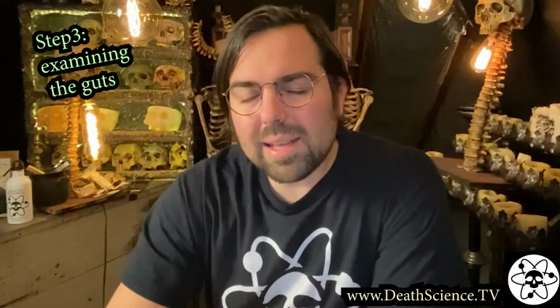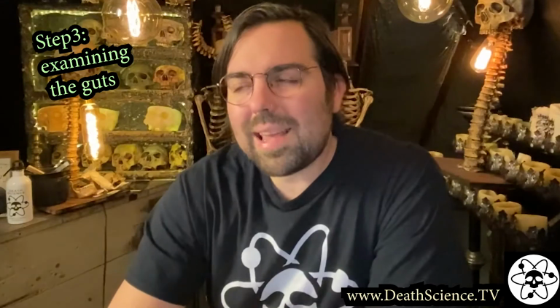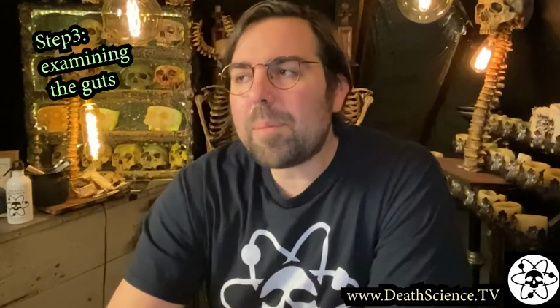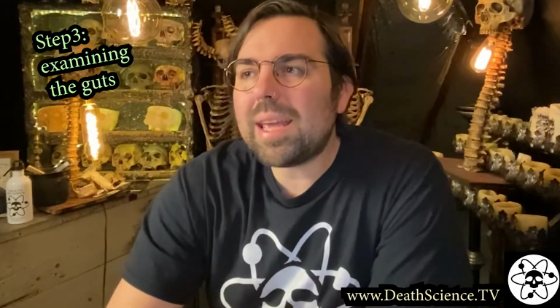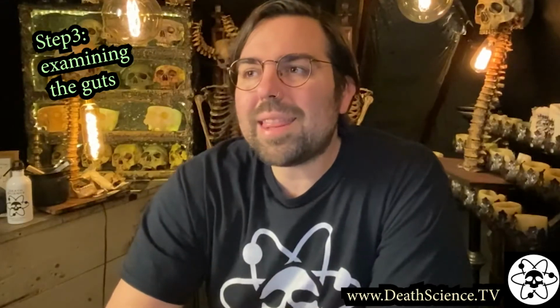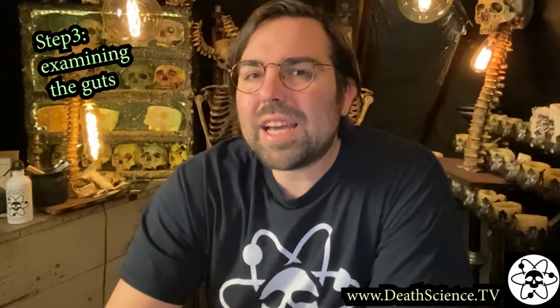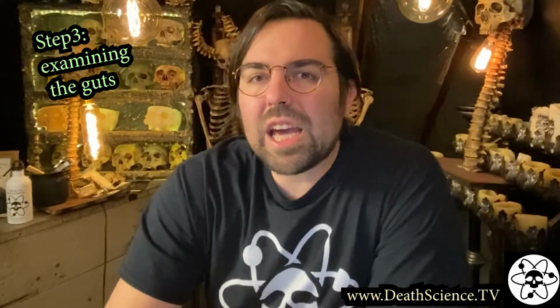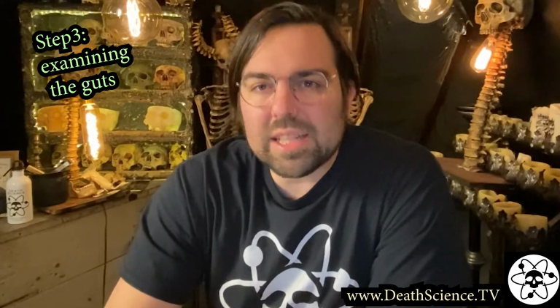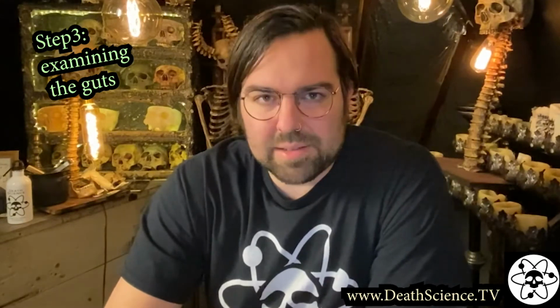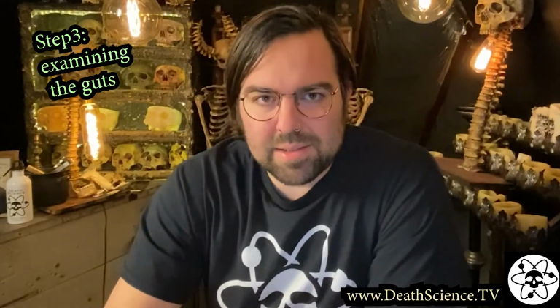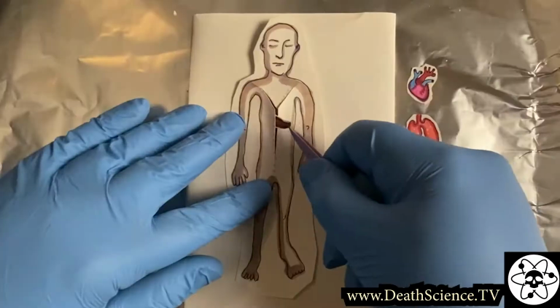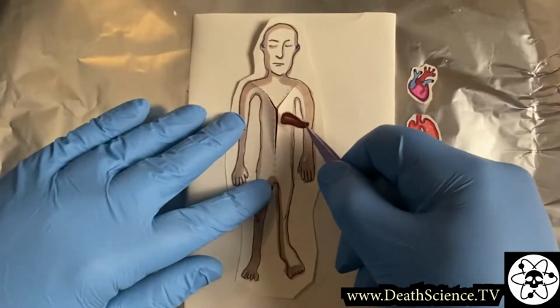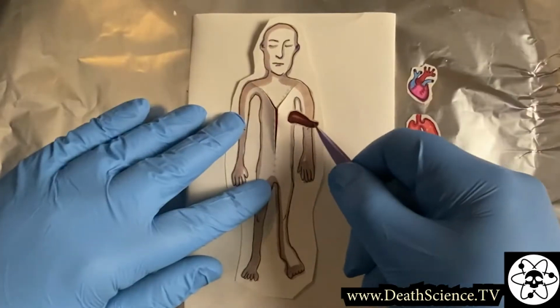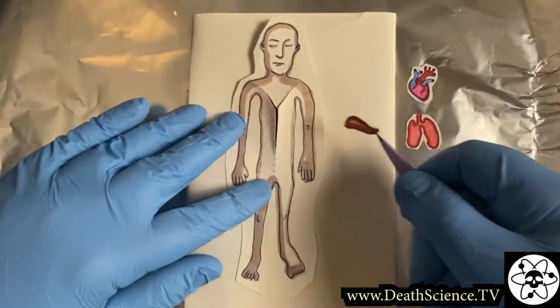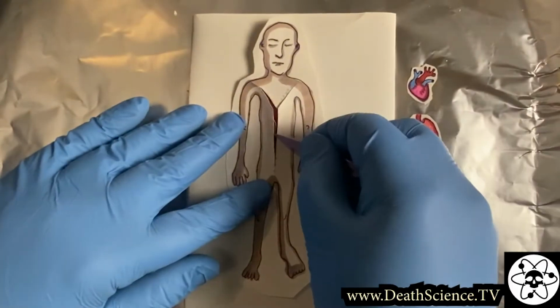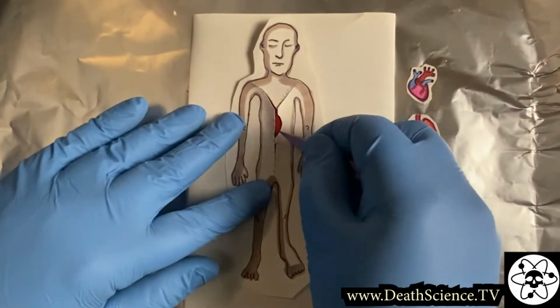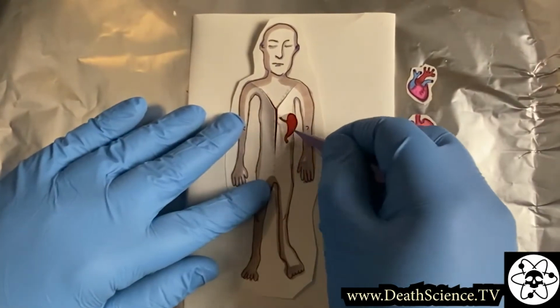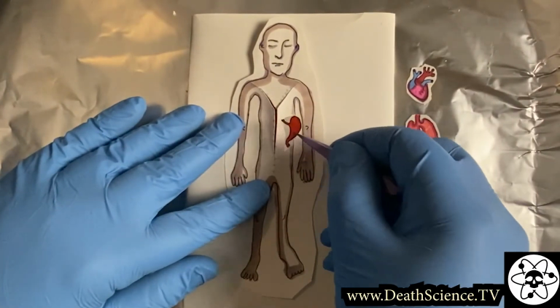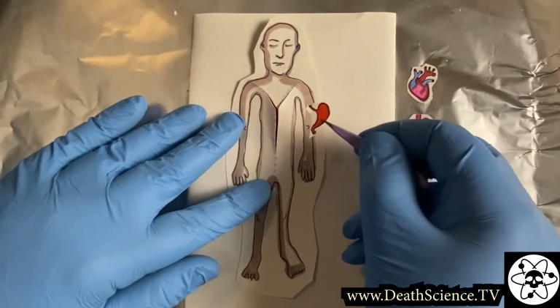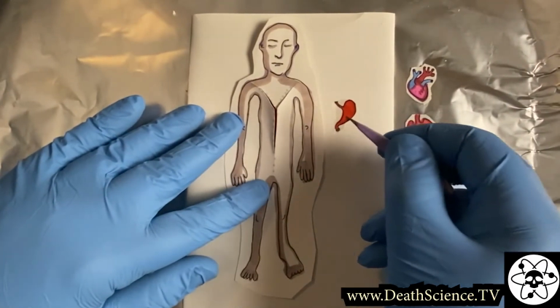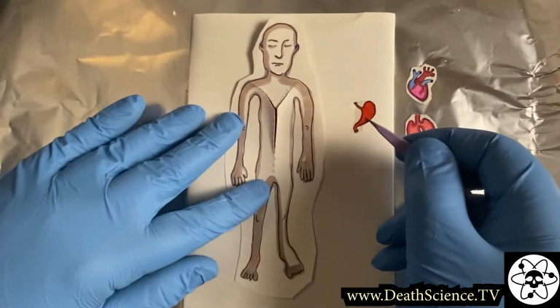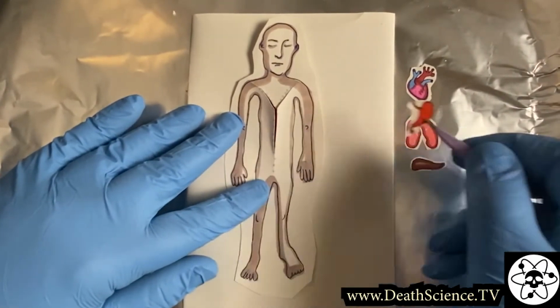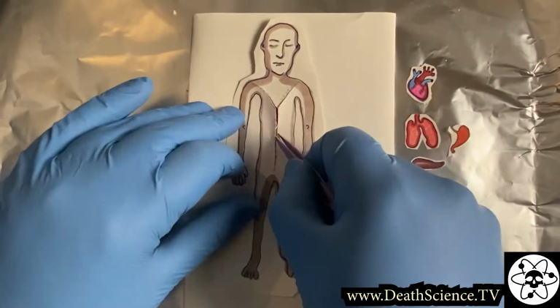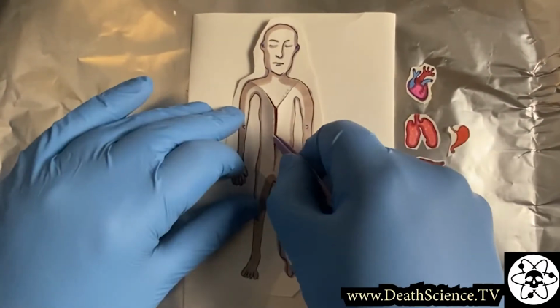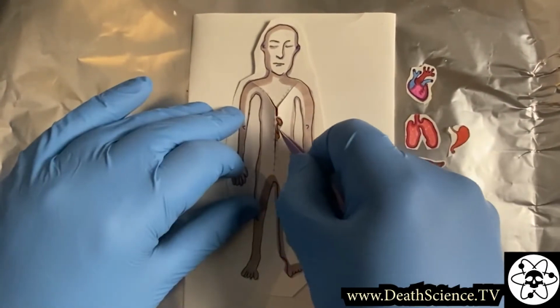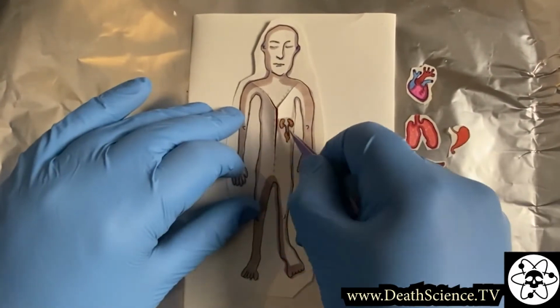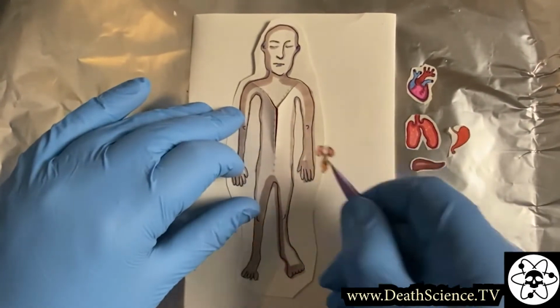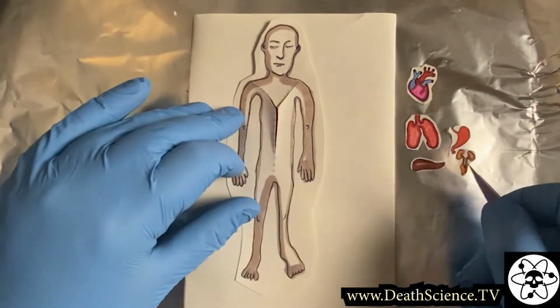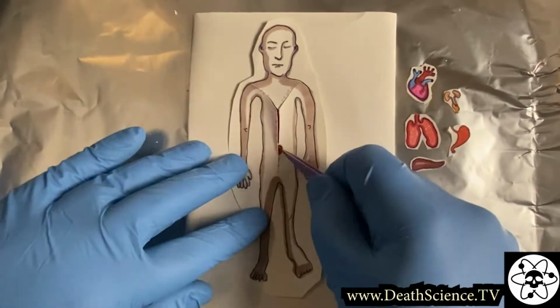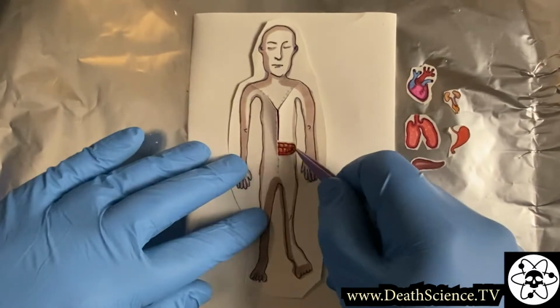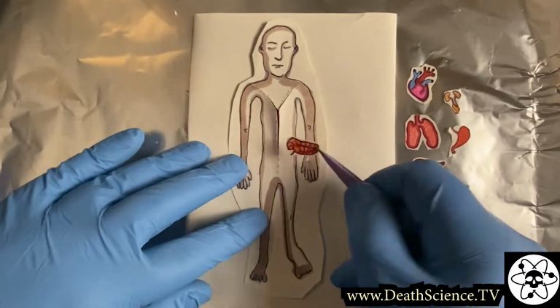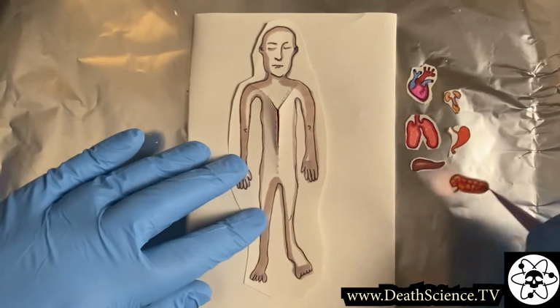Step number three, examining the guts. Next, examine, weigh, and collect tissue samples from each organ.